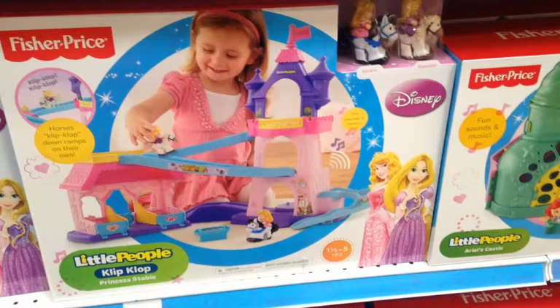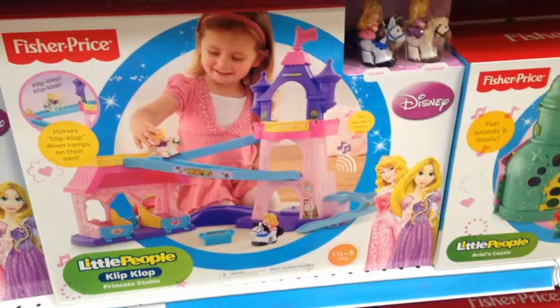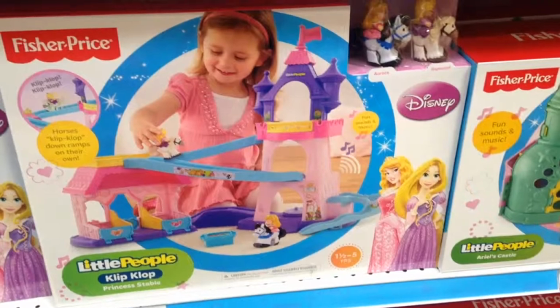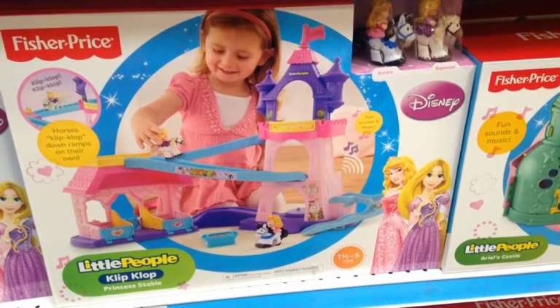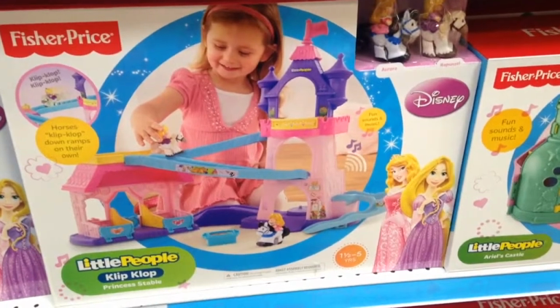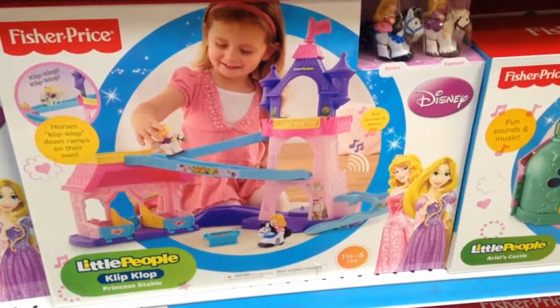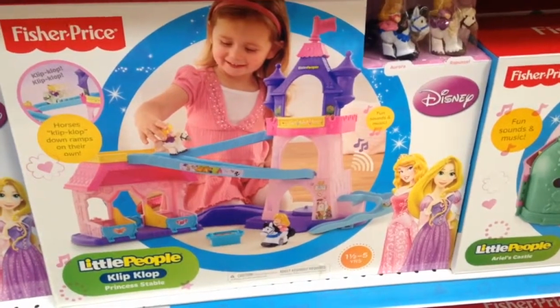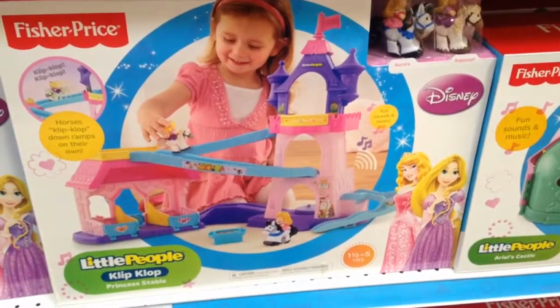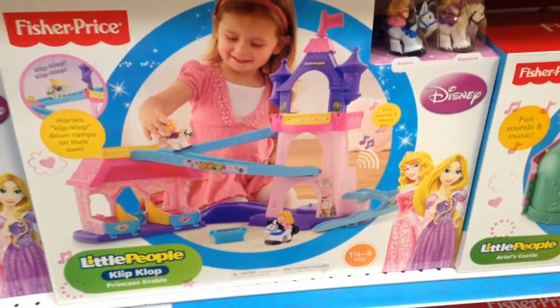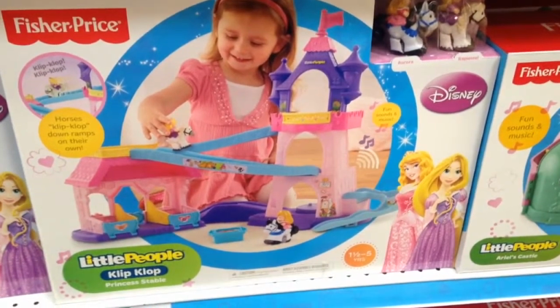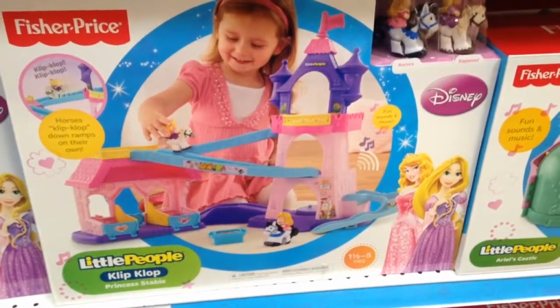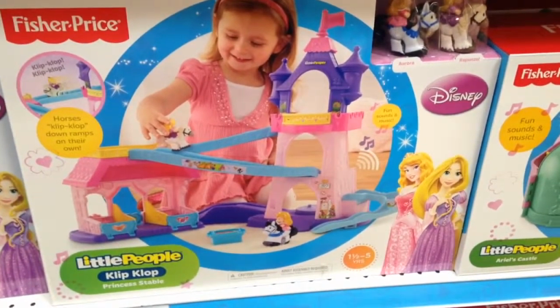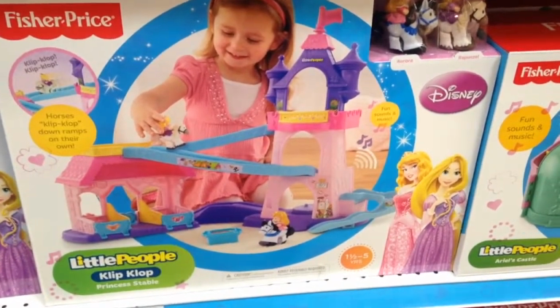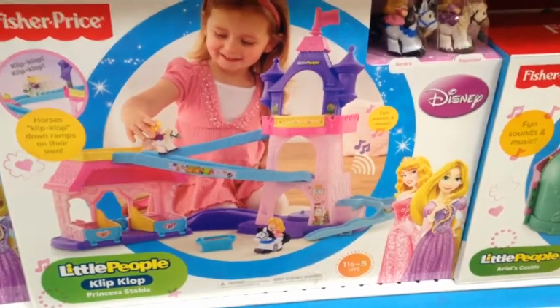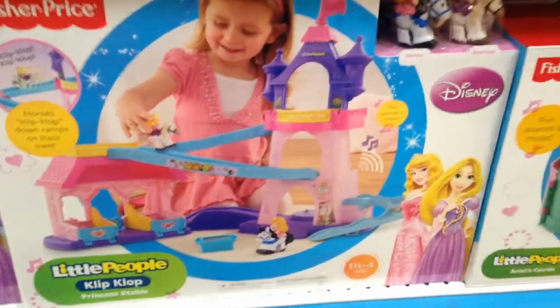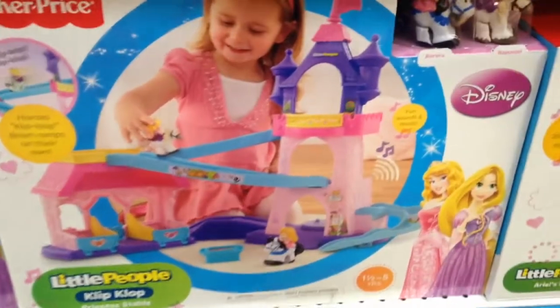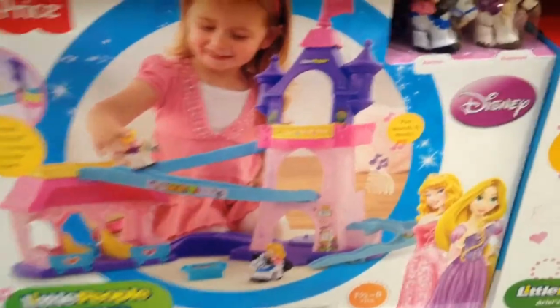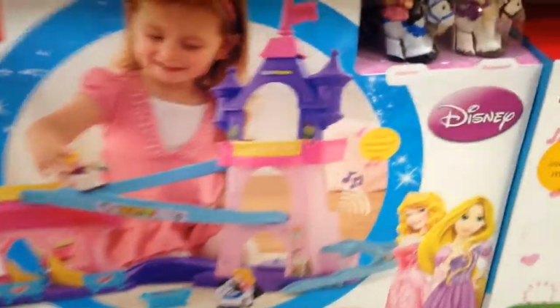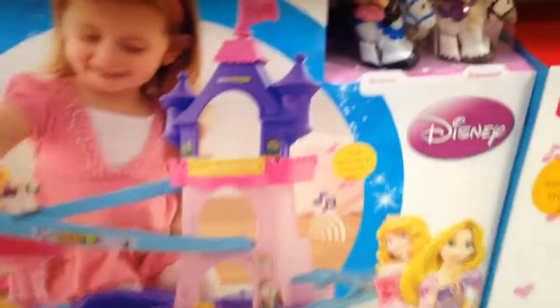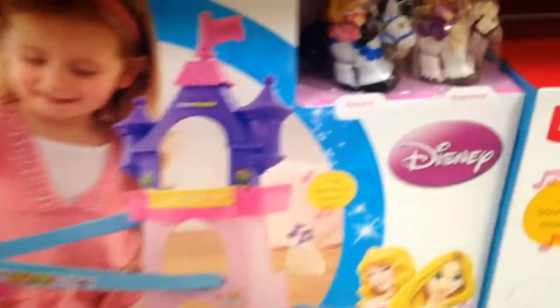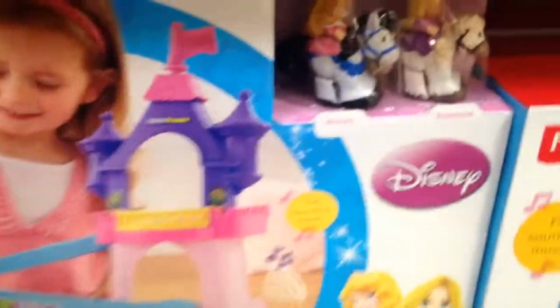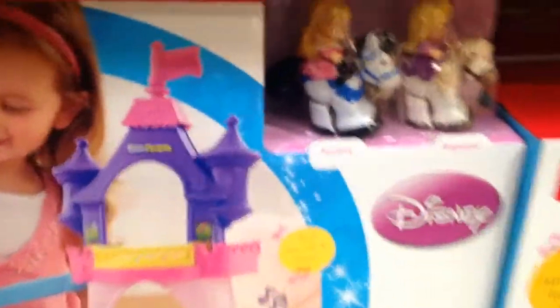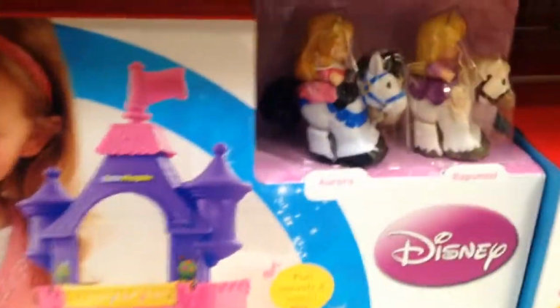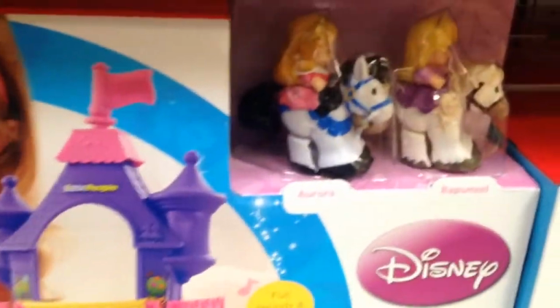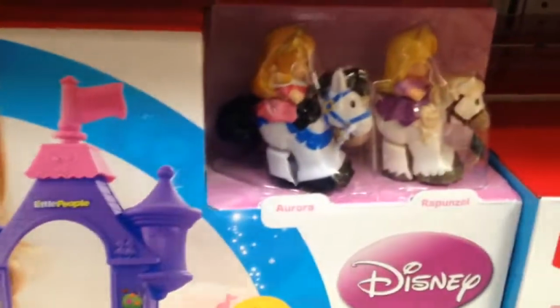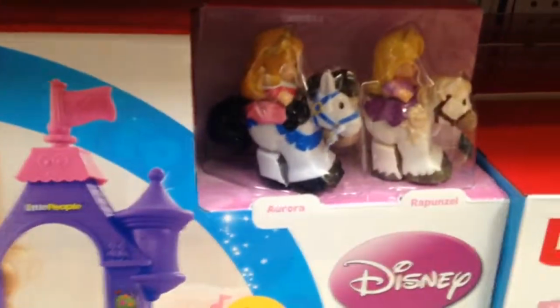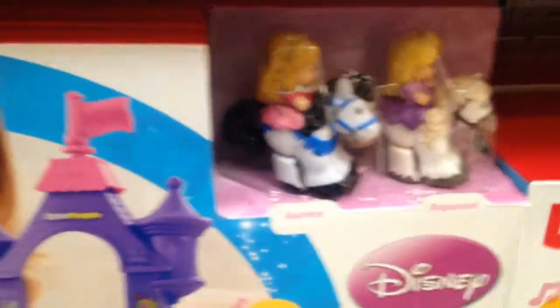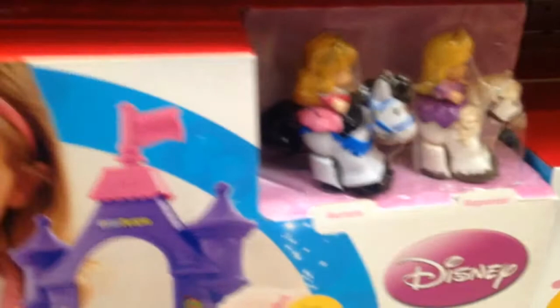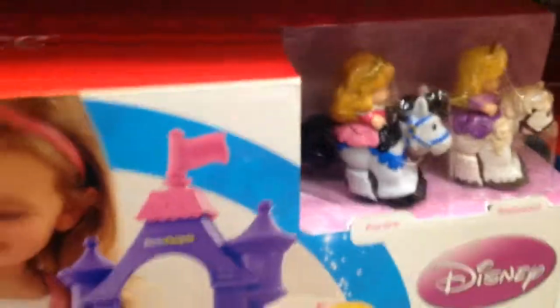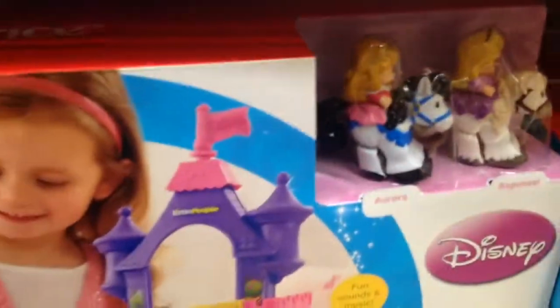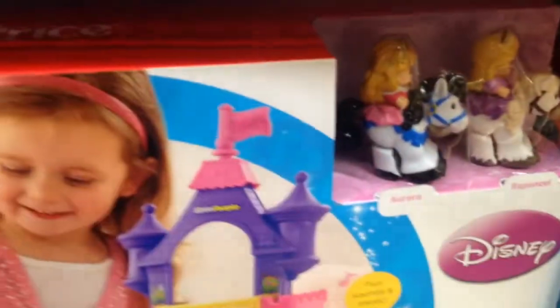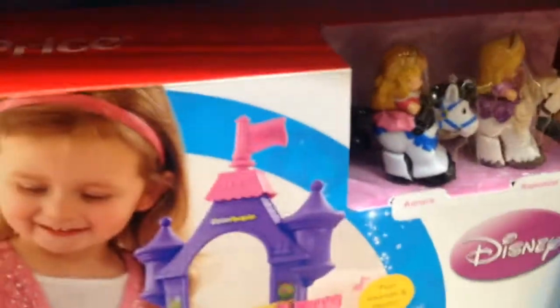This is the Clip Clop Princess Stable from Little People. It comes with Aurora and Rapunzel and their horses.